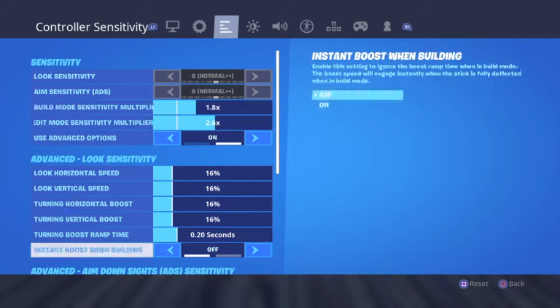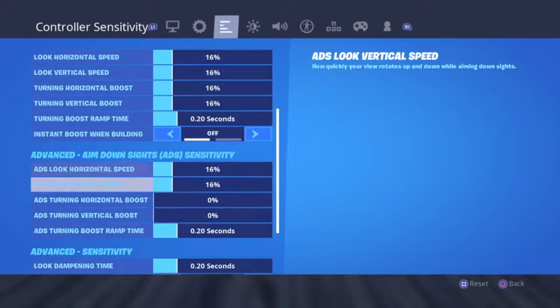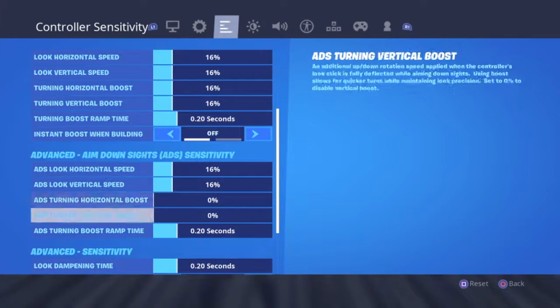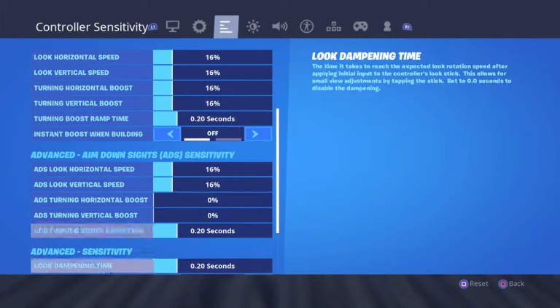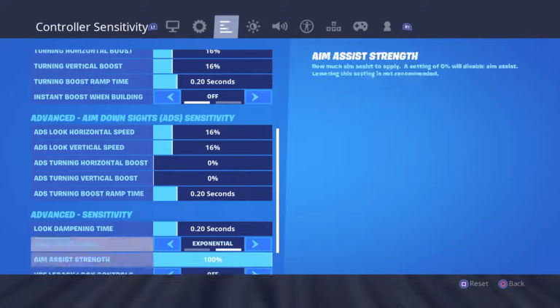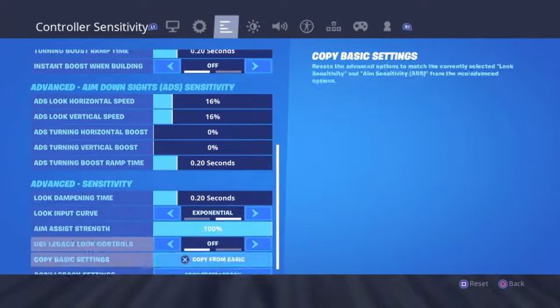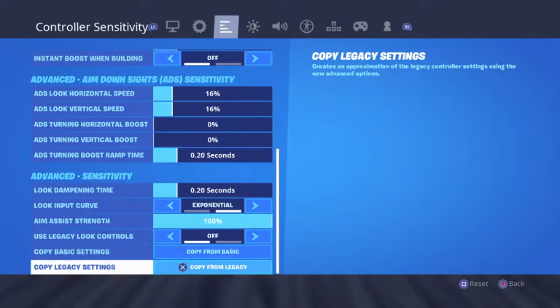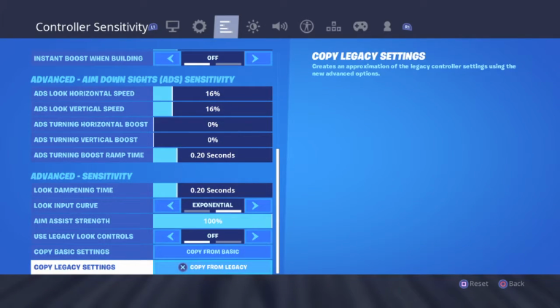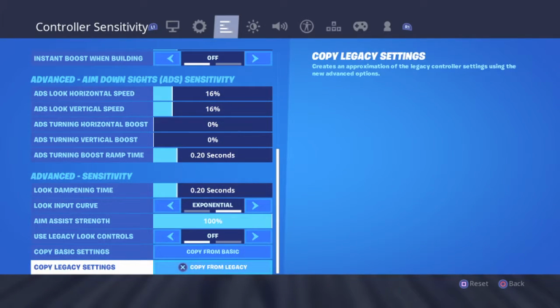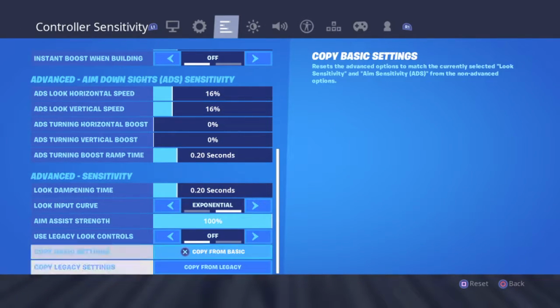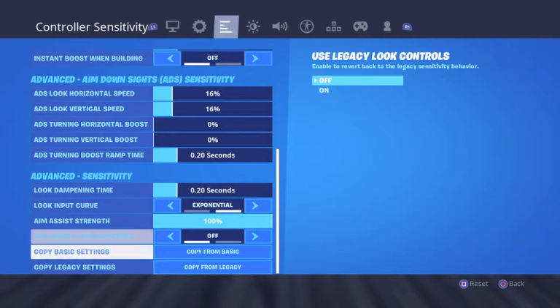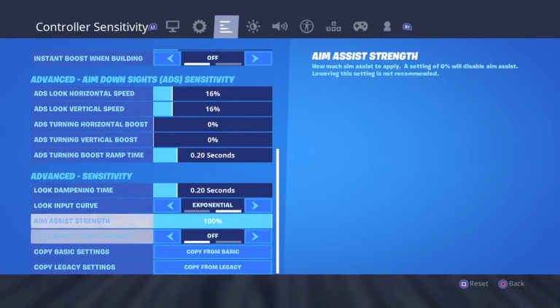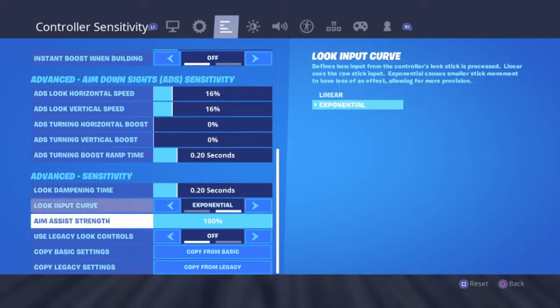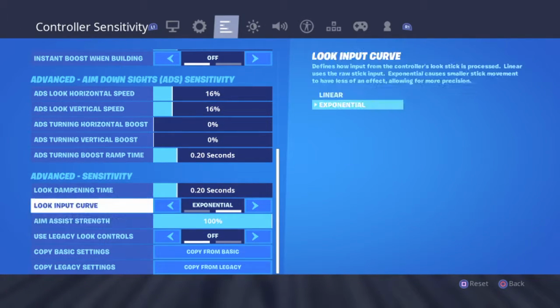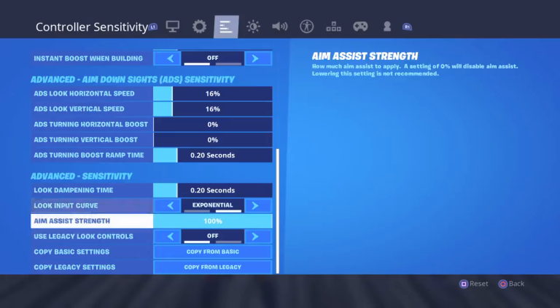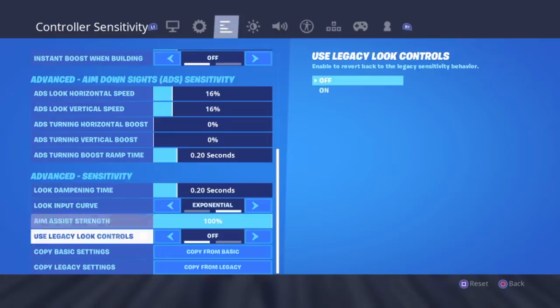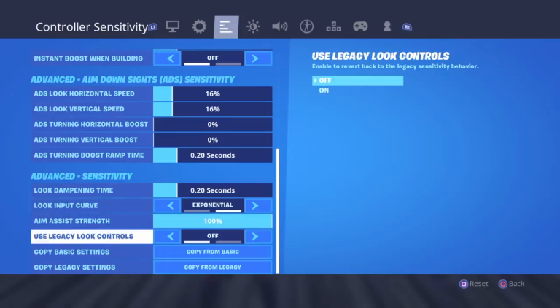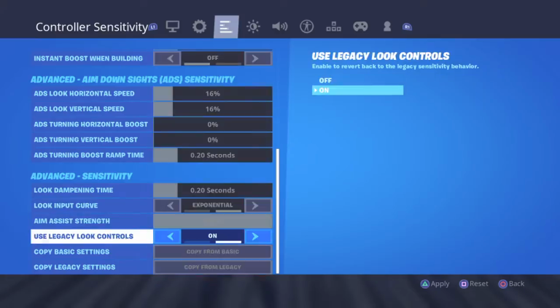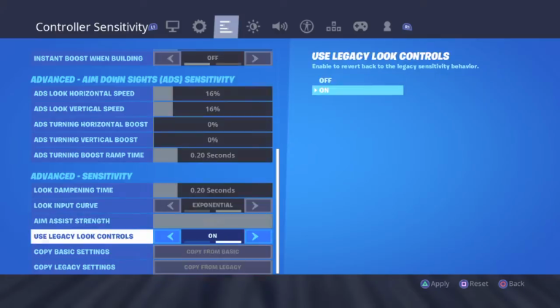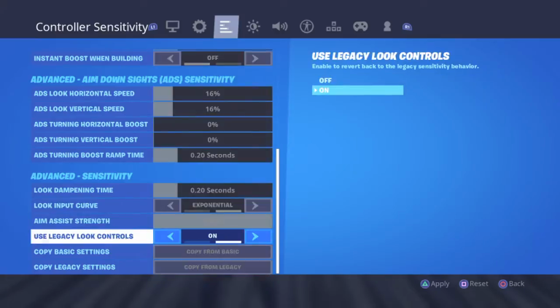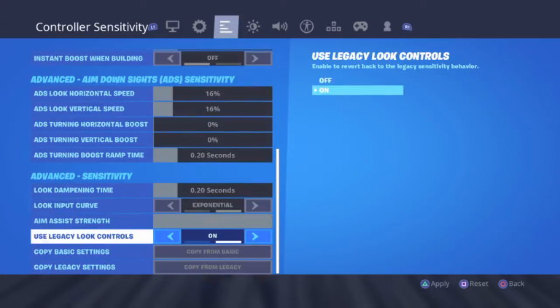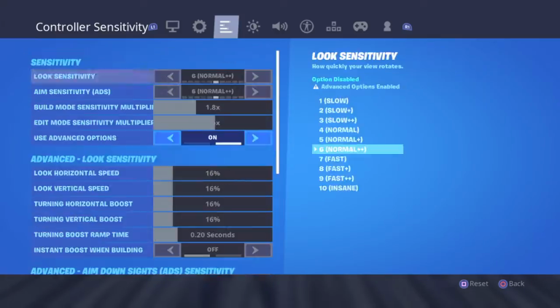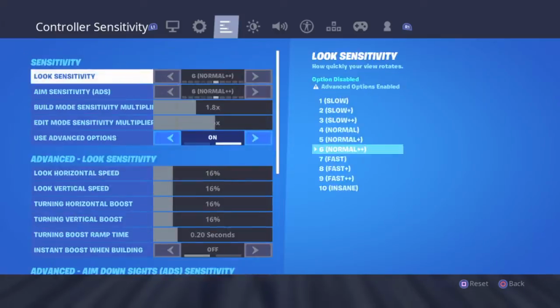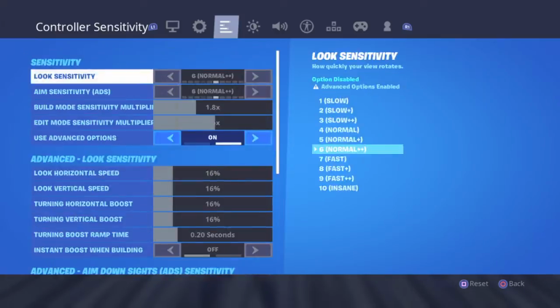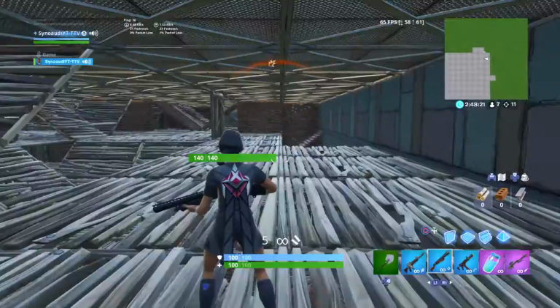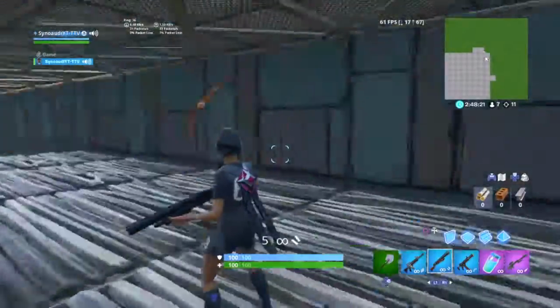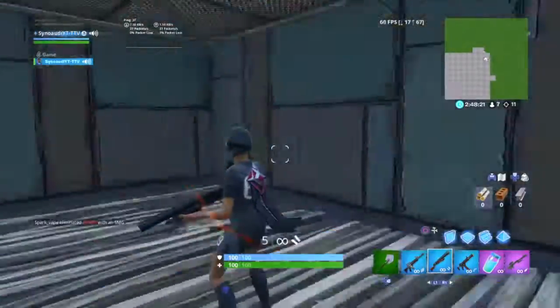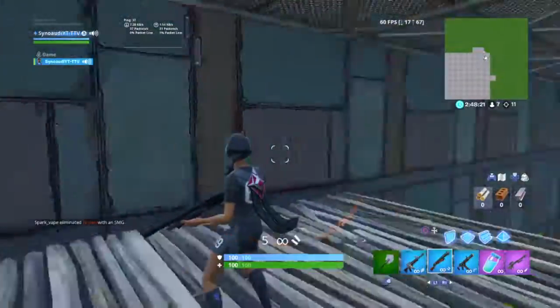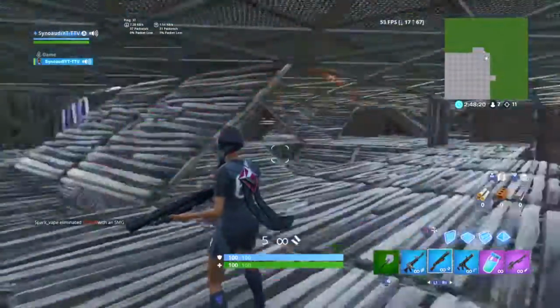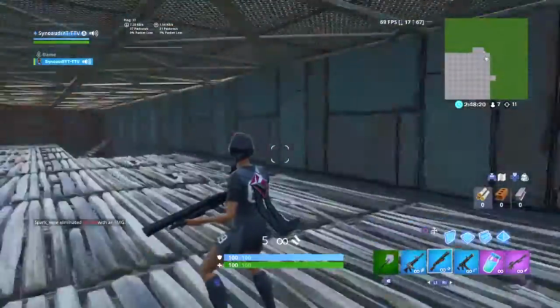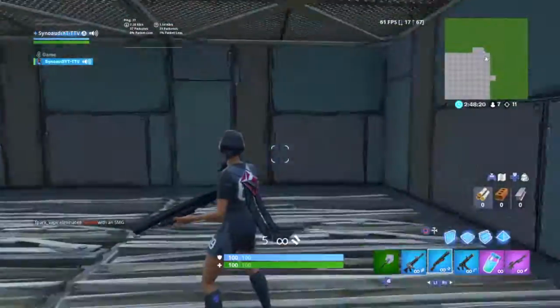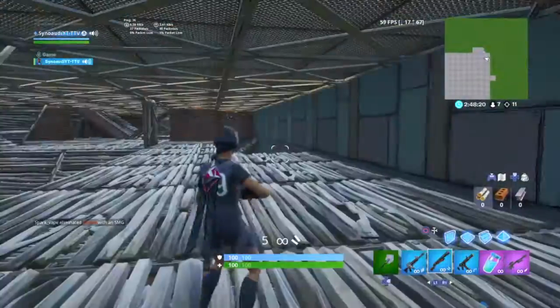And that's pretty much it — you can use your old controller sensitivities. And again, see how much better that is?